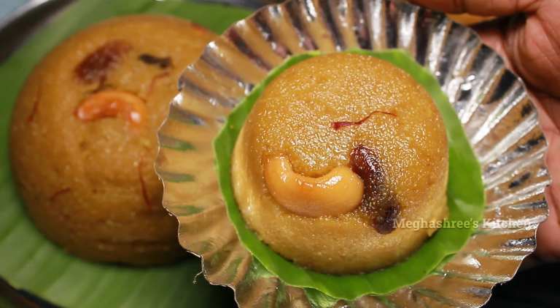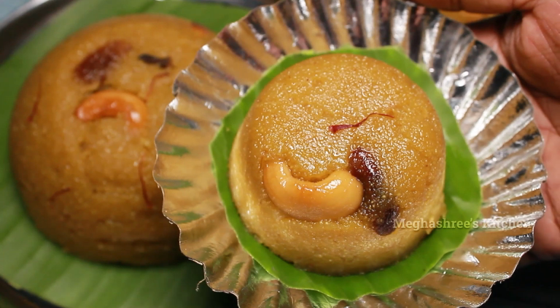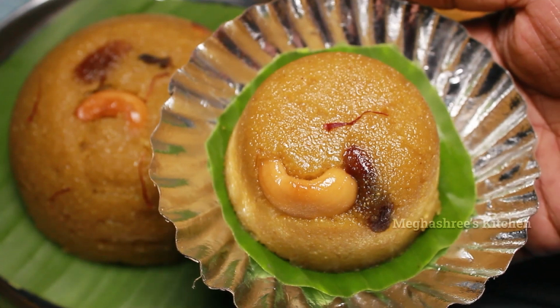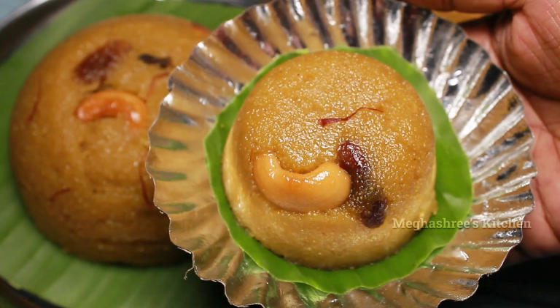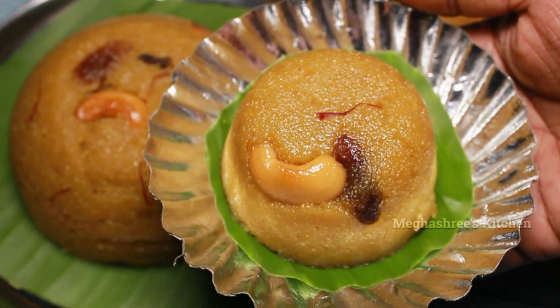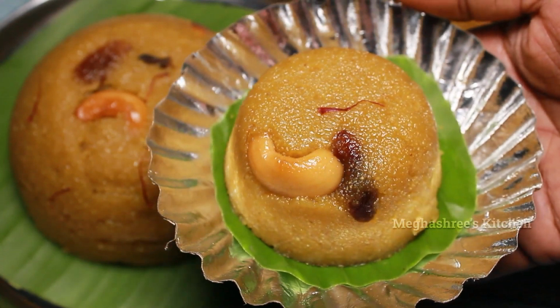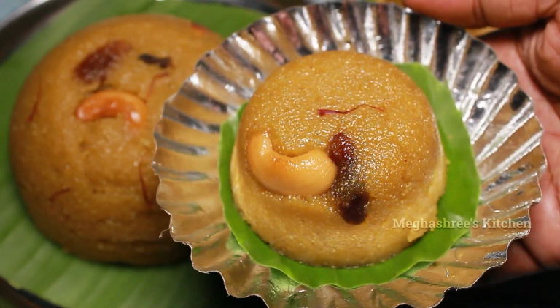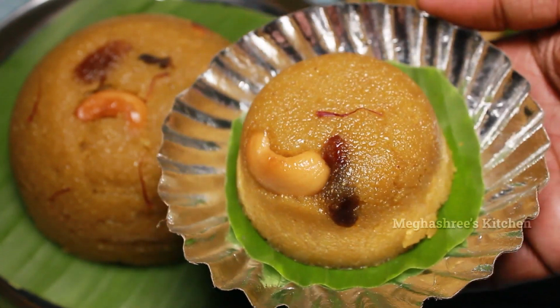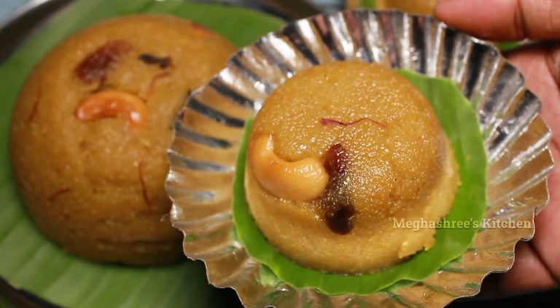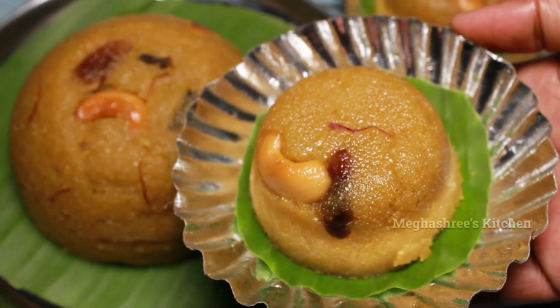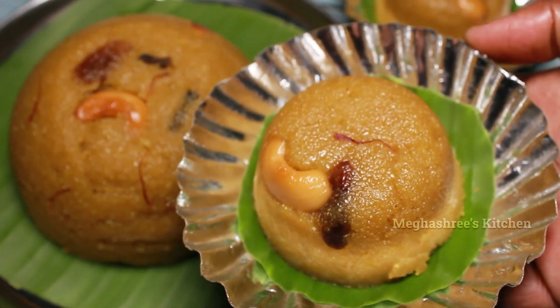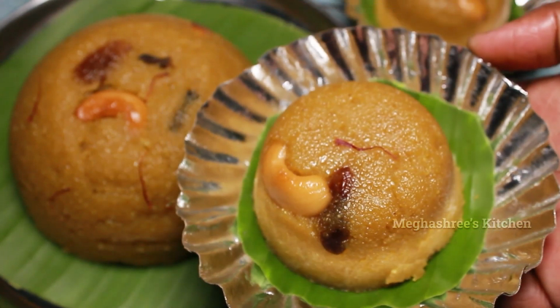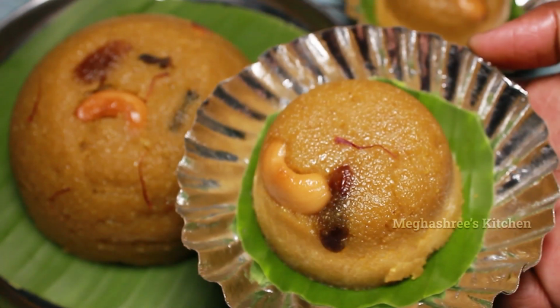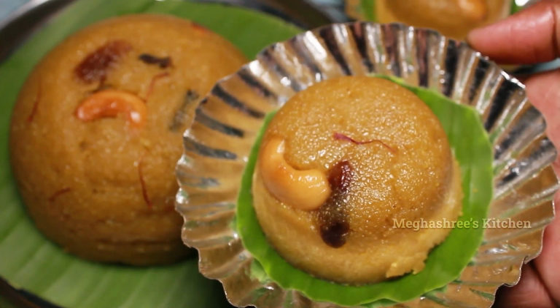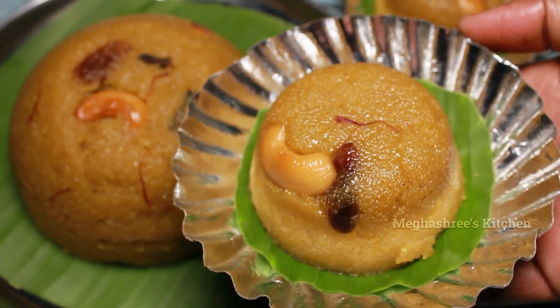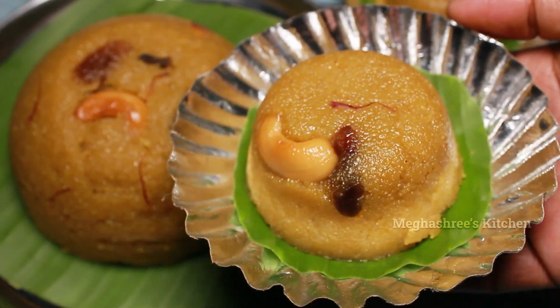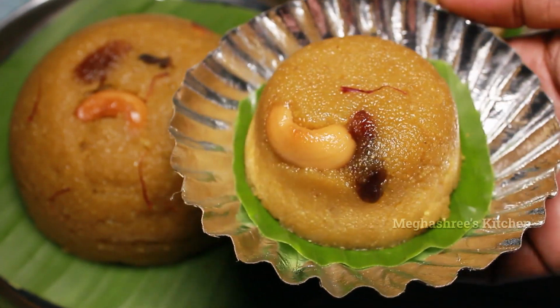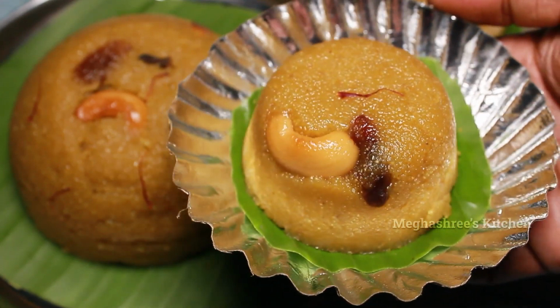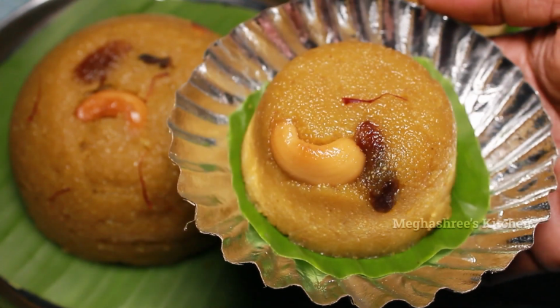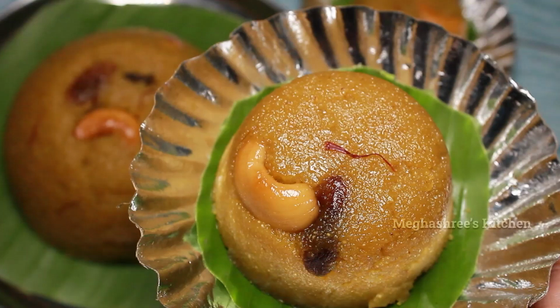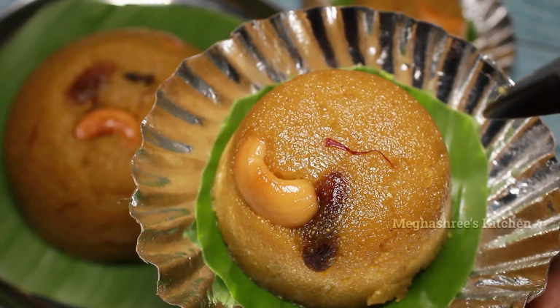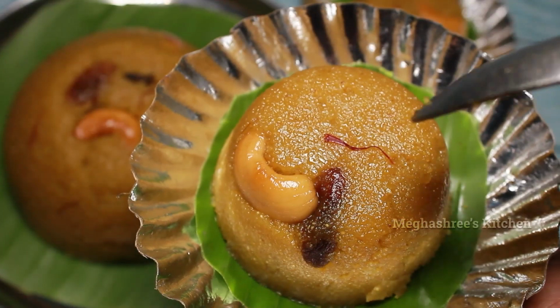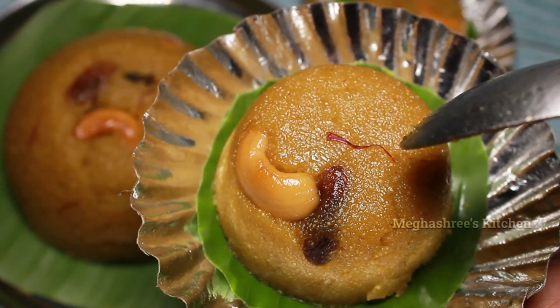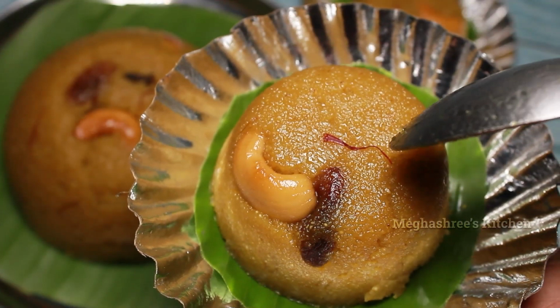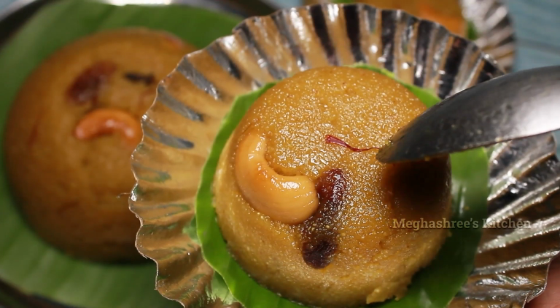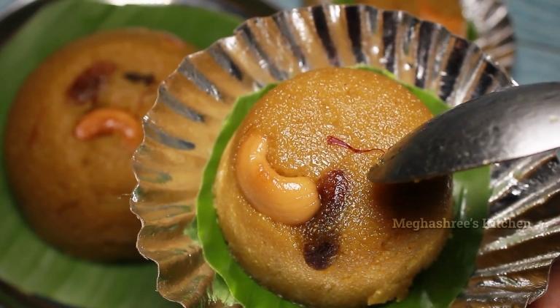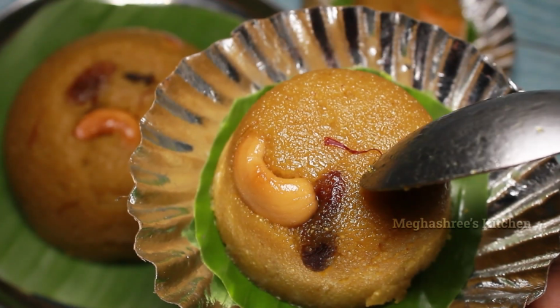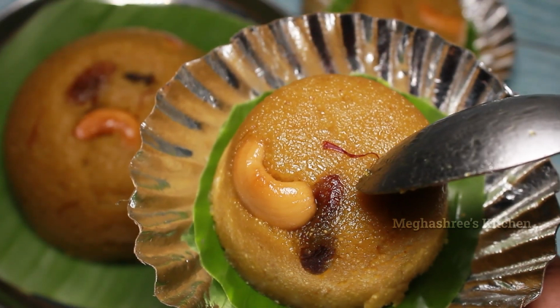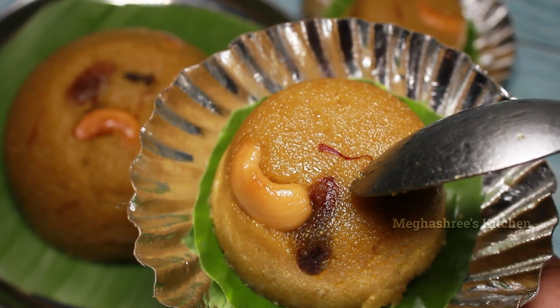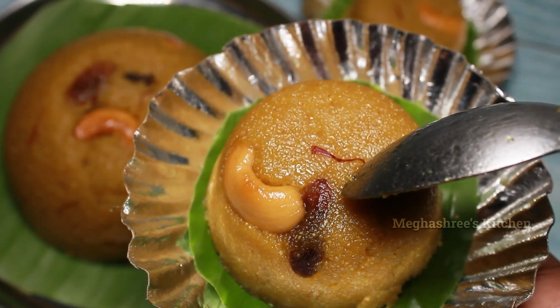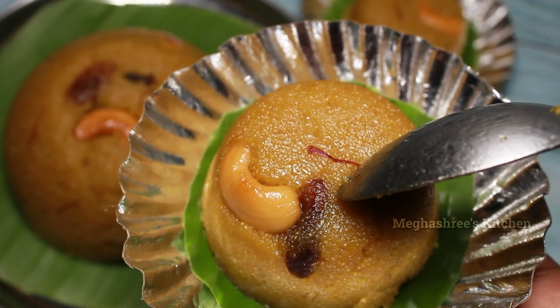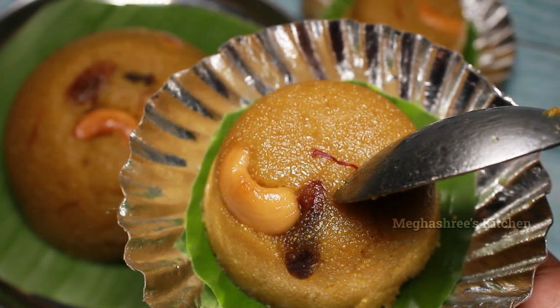Hello Friends! Welcome to Mega Shrees Kitchen. This recipe is called Rava Kesari.